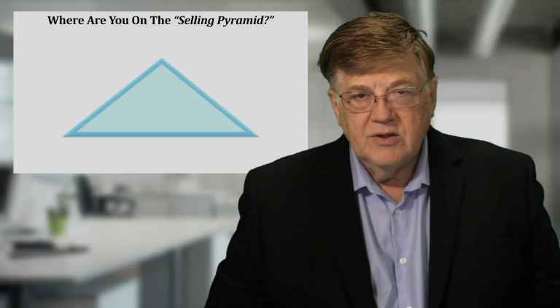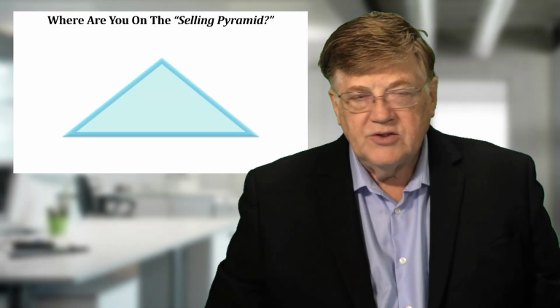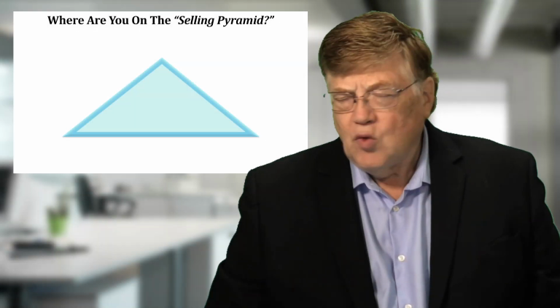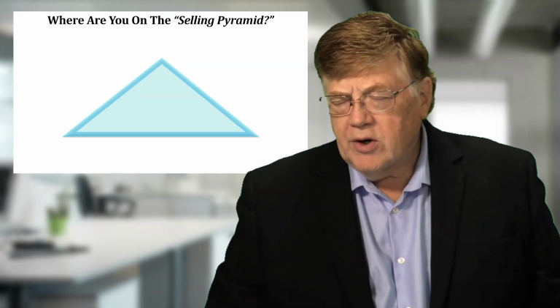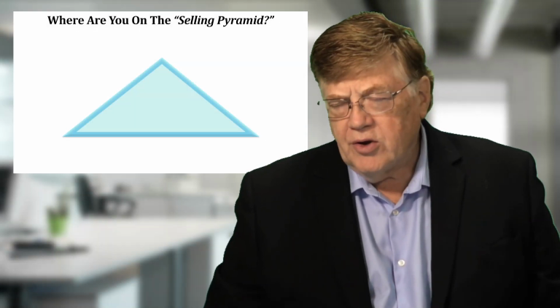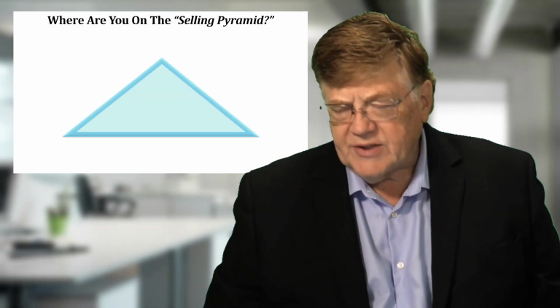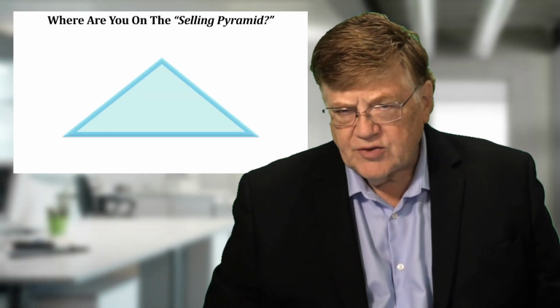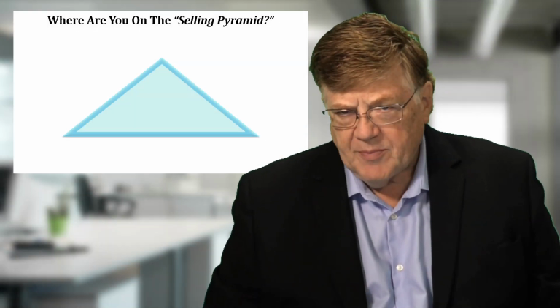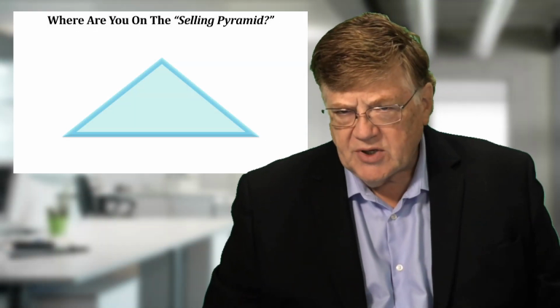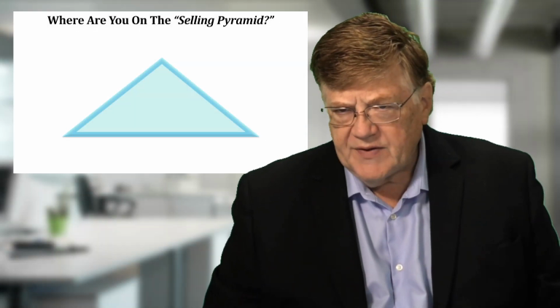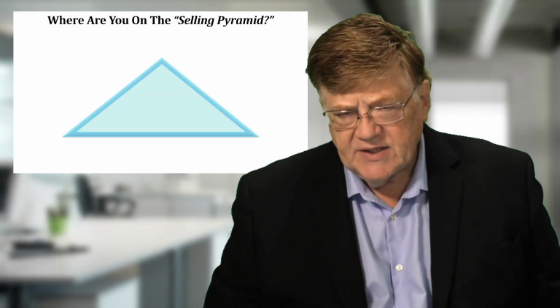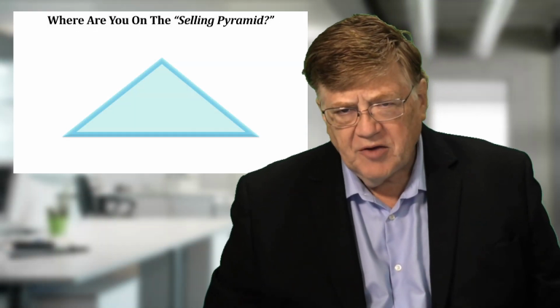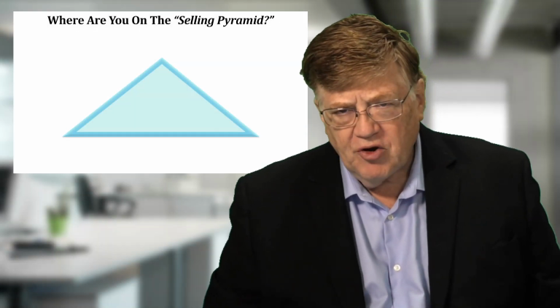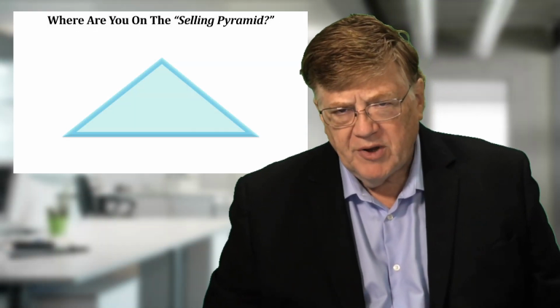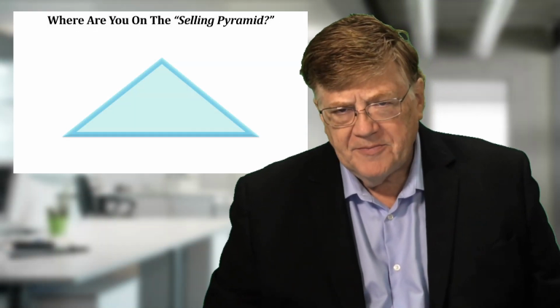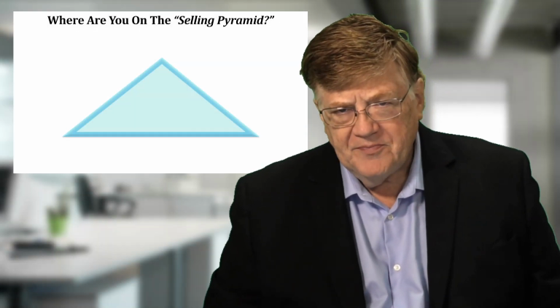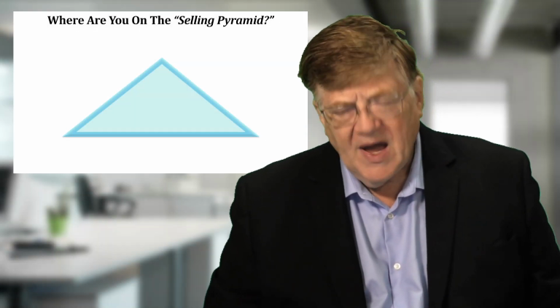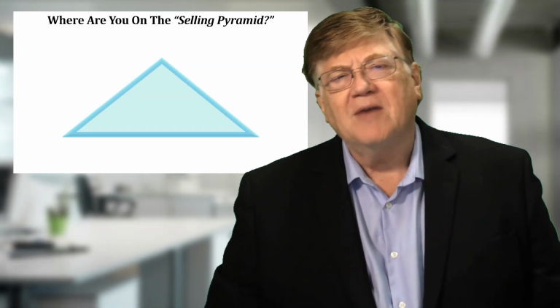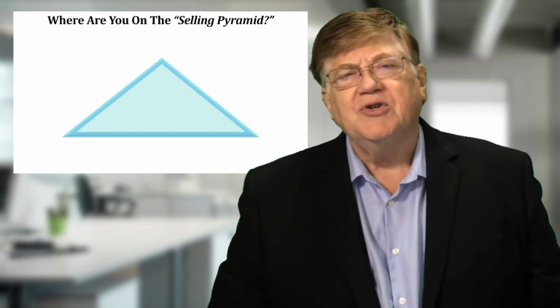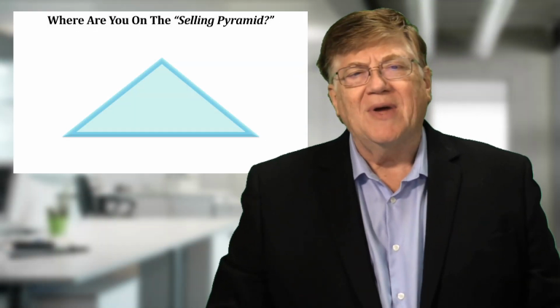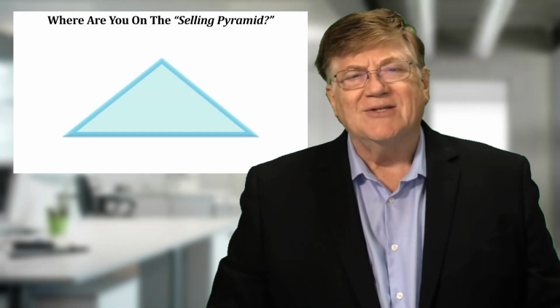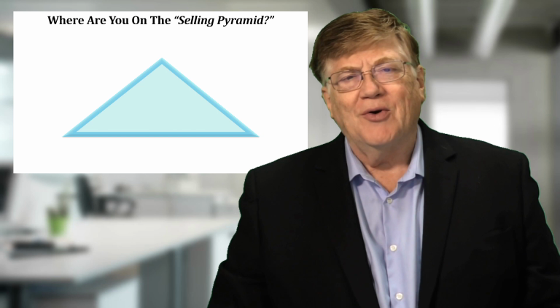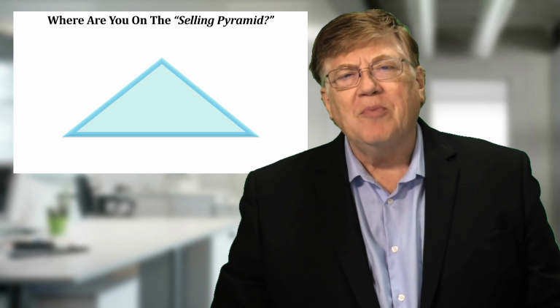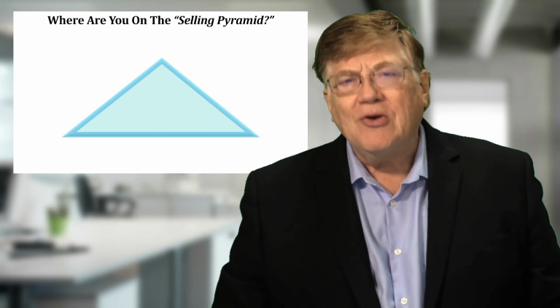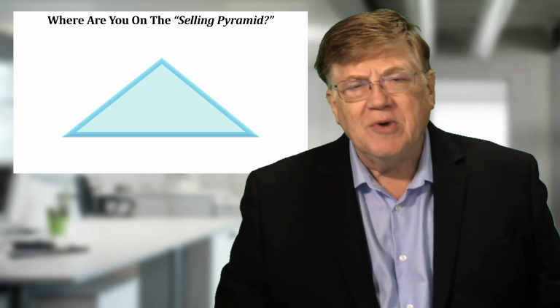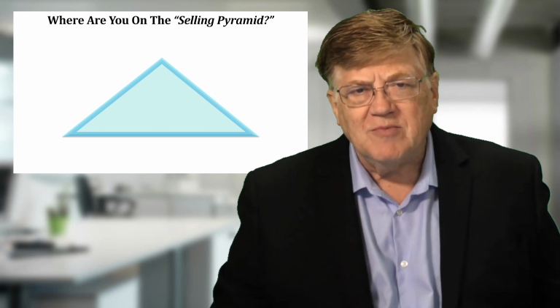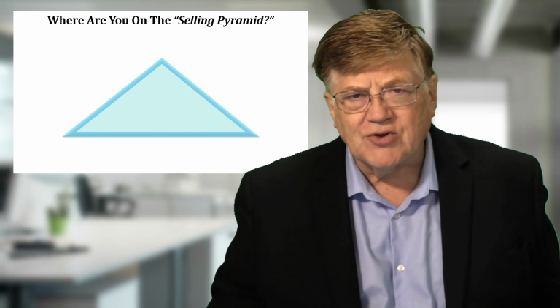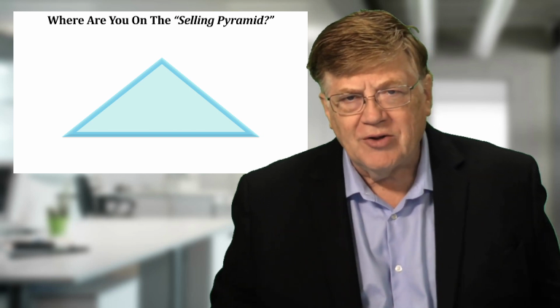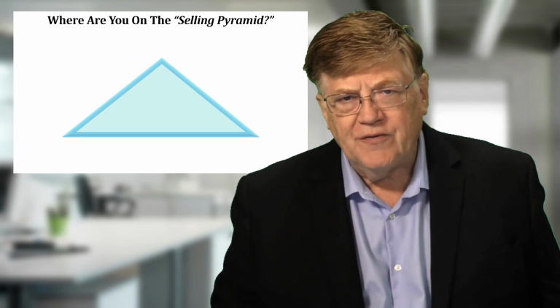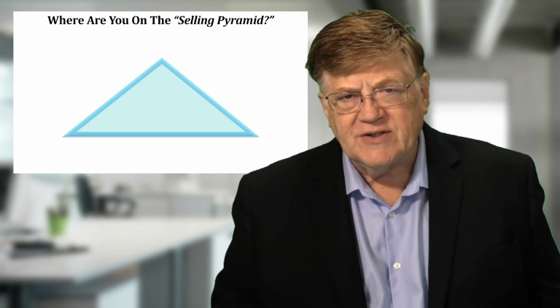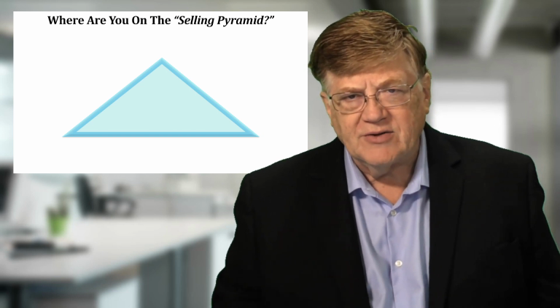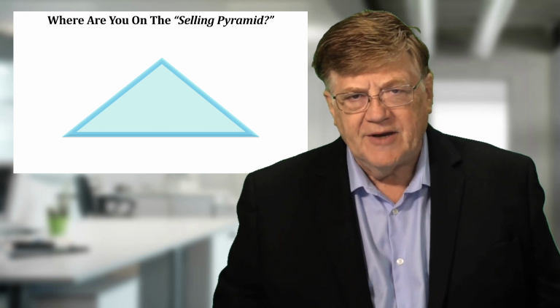So where are your sales reps on the selling pyramid? Hi, I'm Jim Pancero, helping you become a strong leader of your sales team.